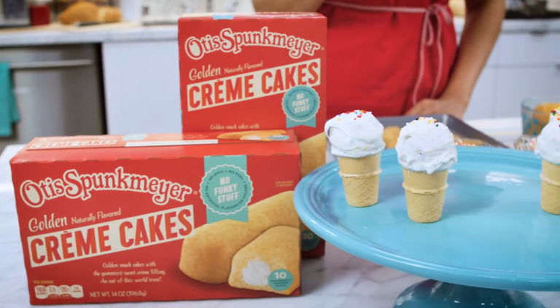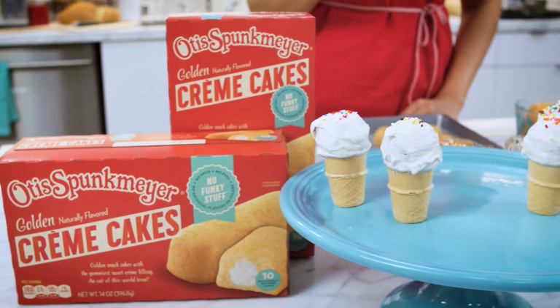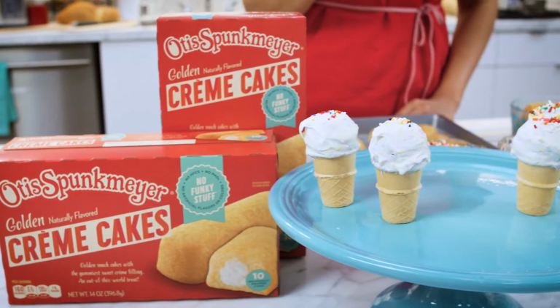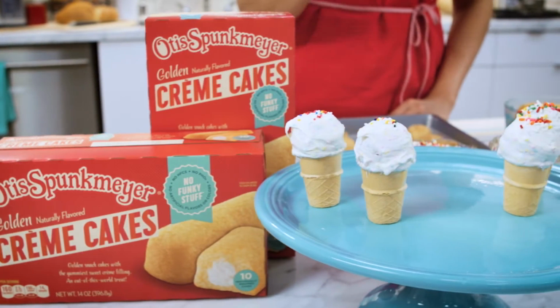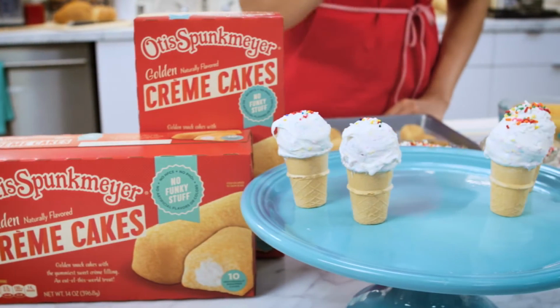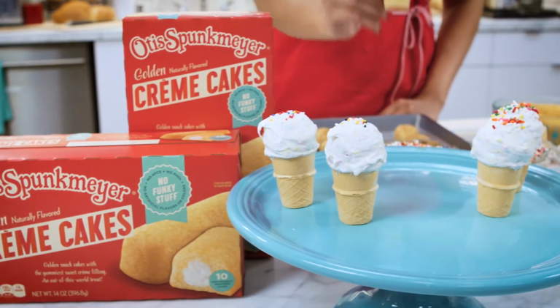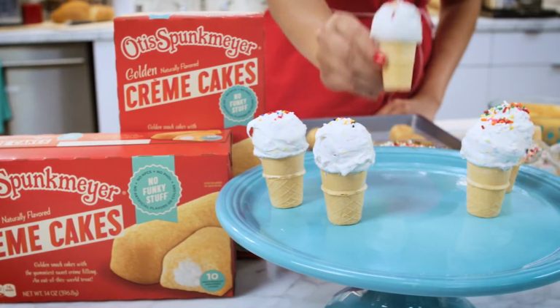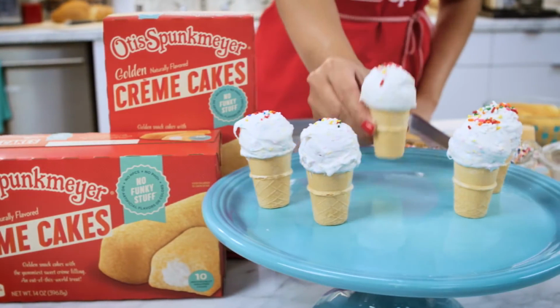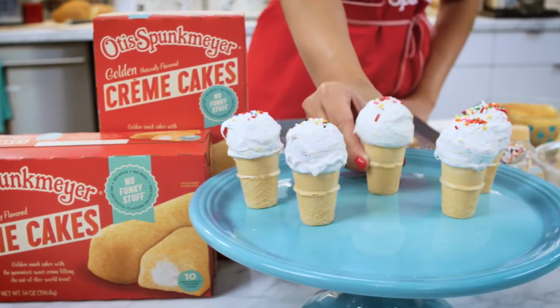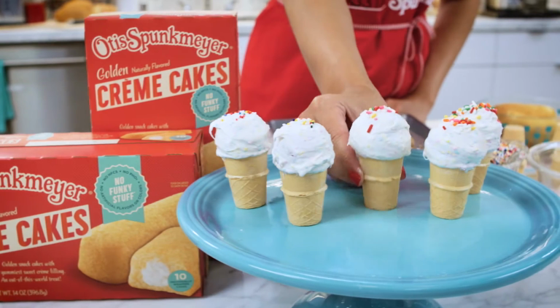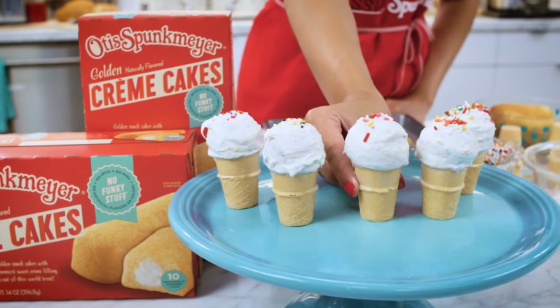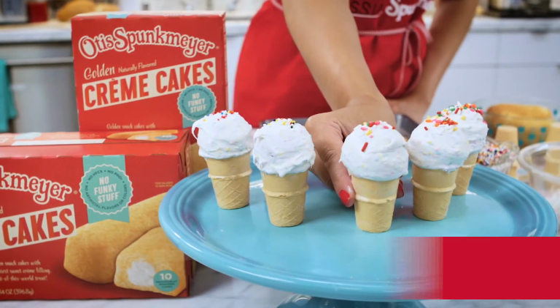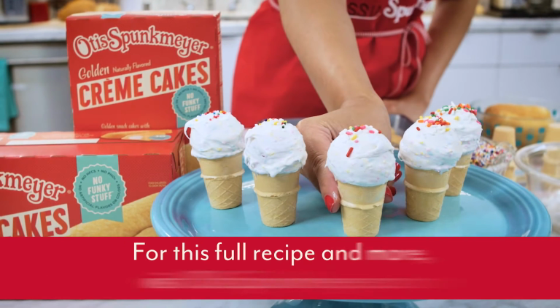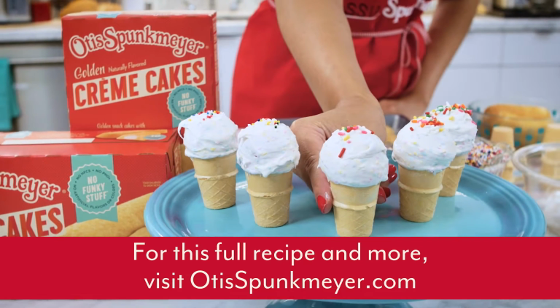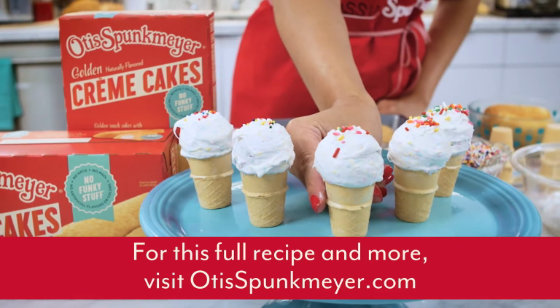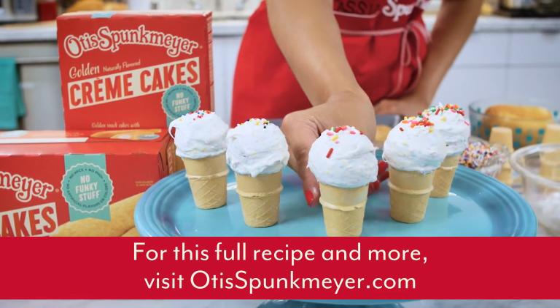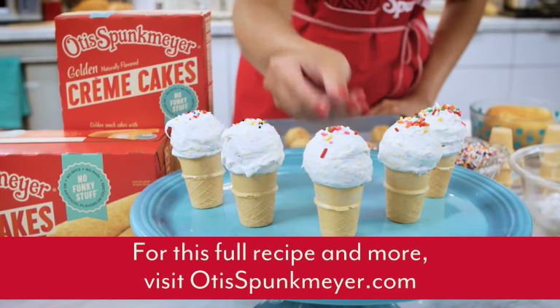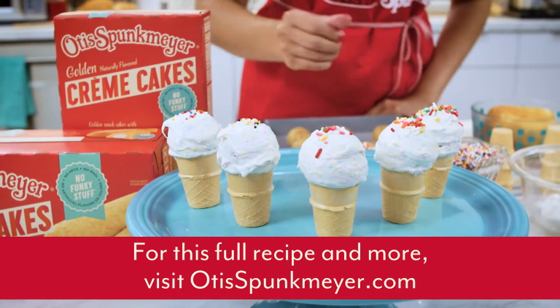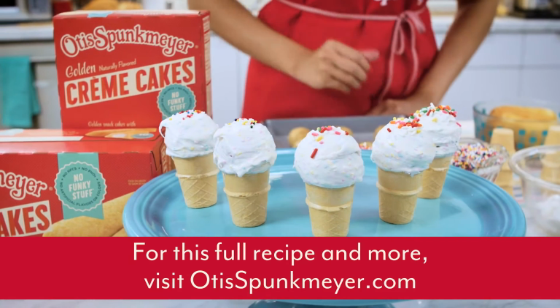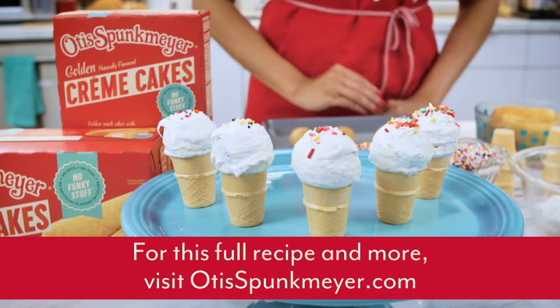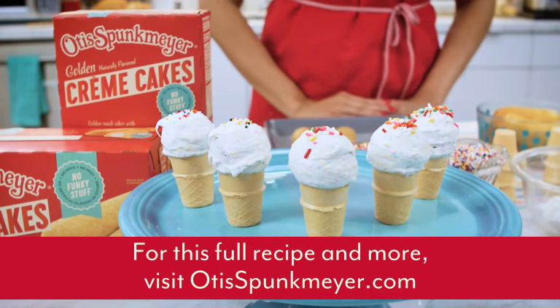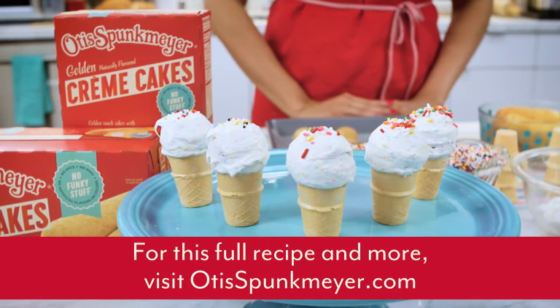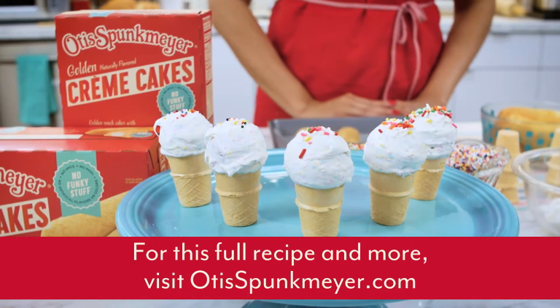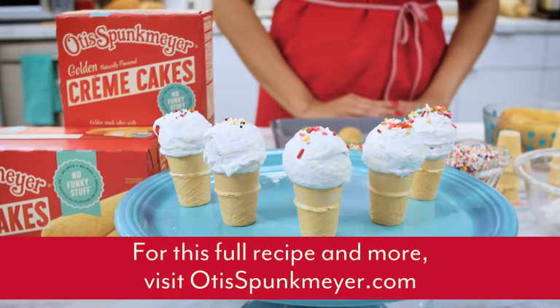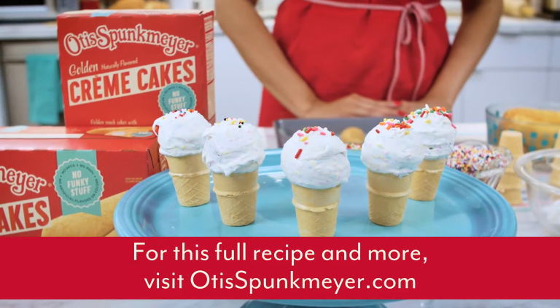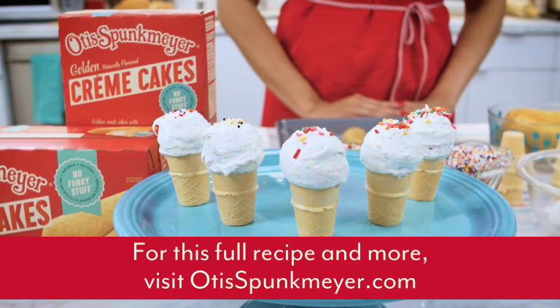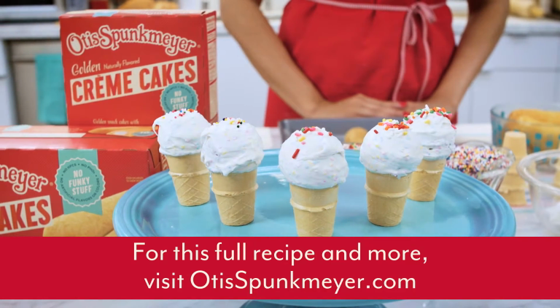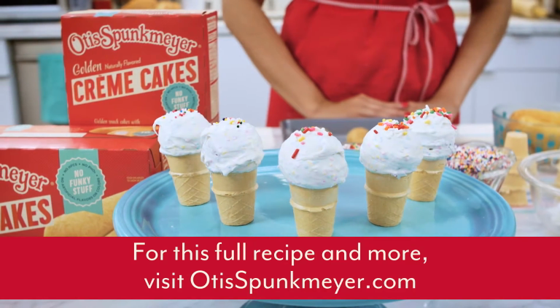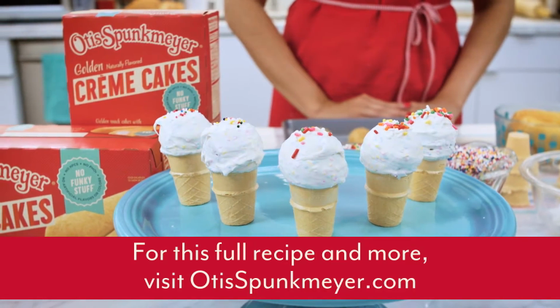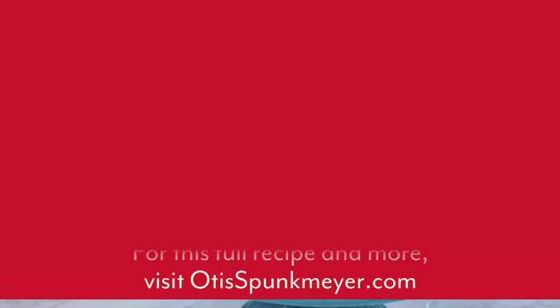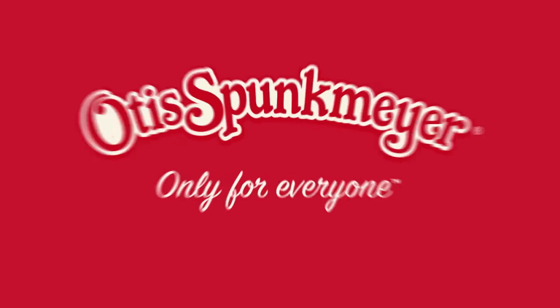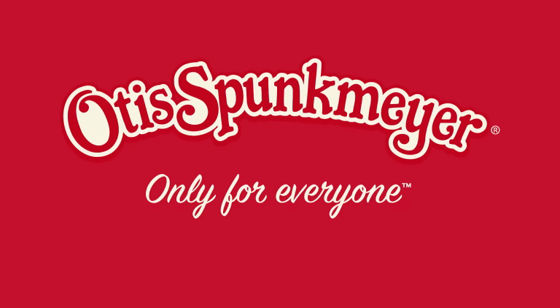It is perfect for summer entertaining, your kid's birthday party, or your next back to school bash. You are ready. Cheers guys, thank you.